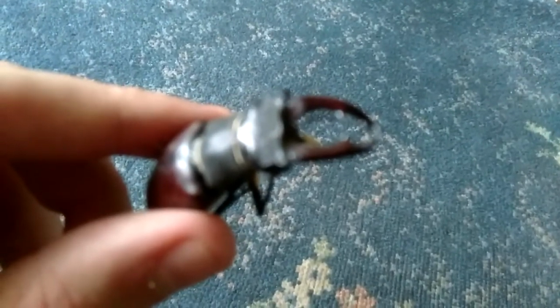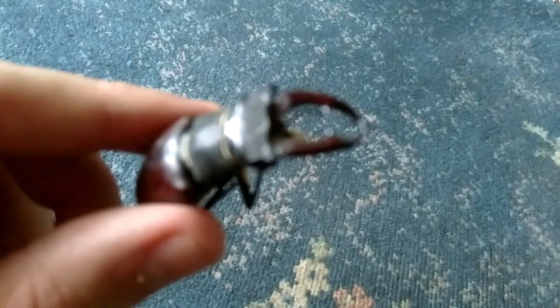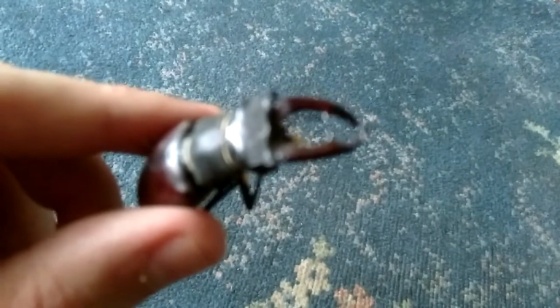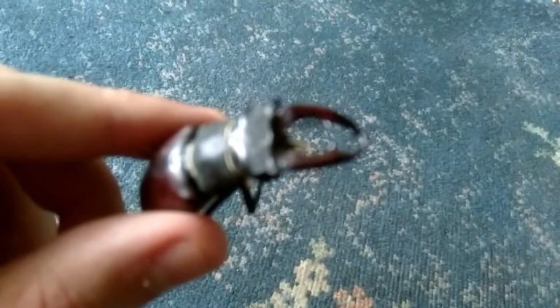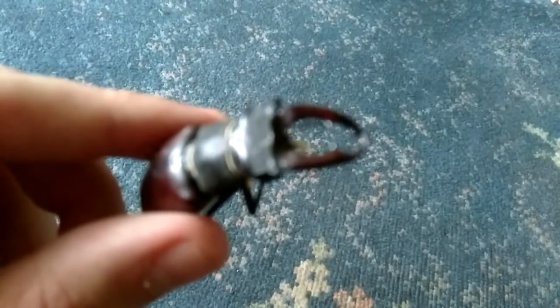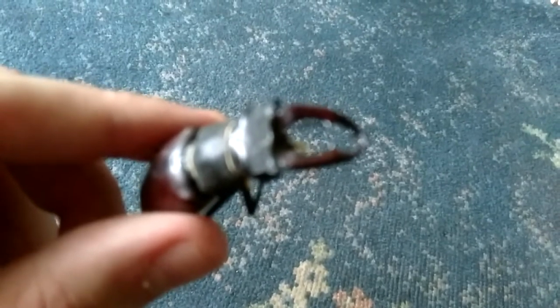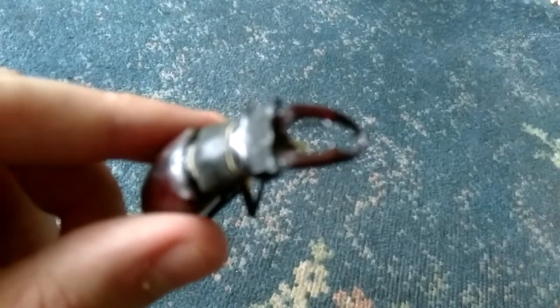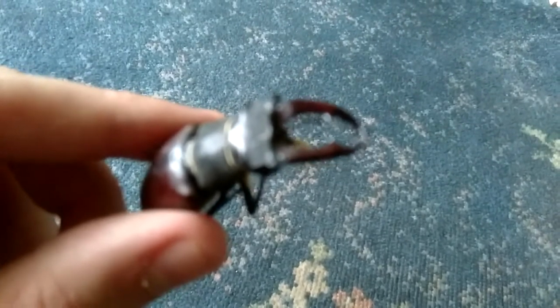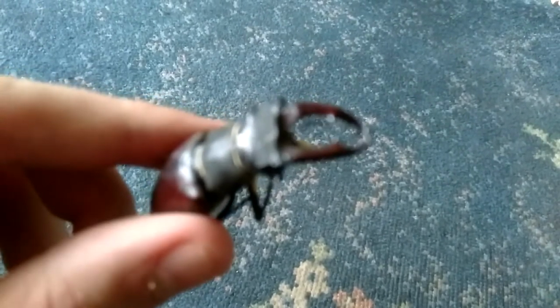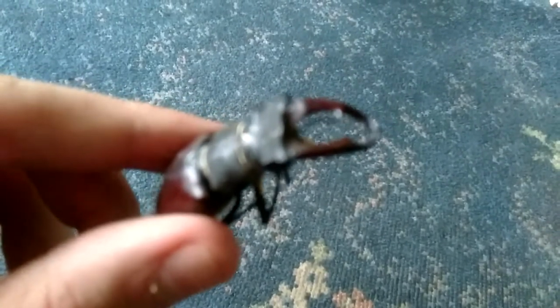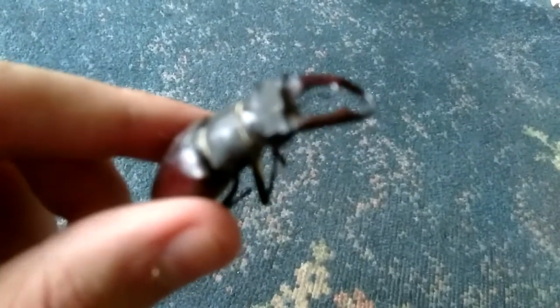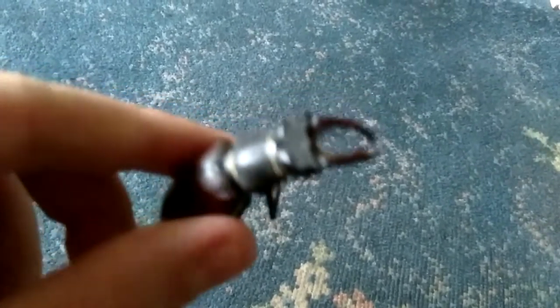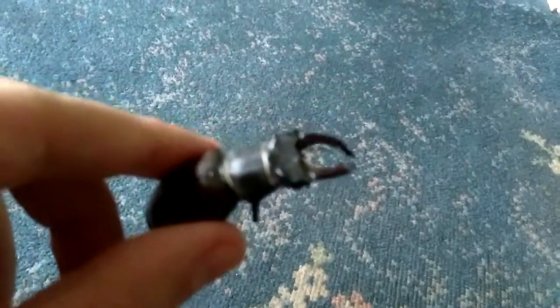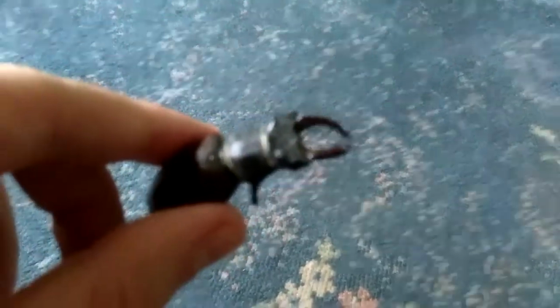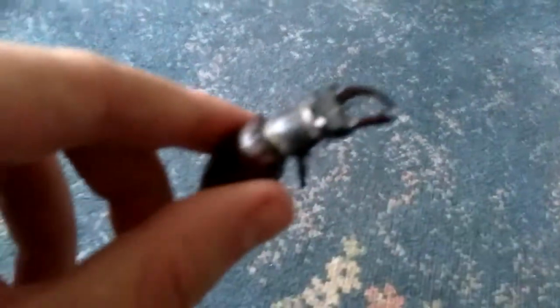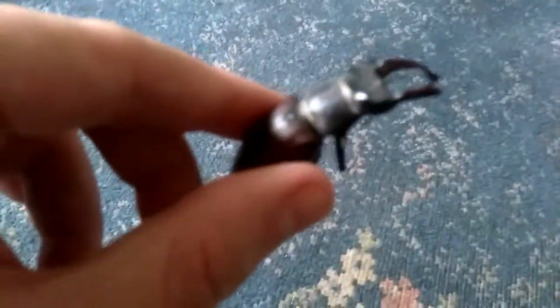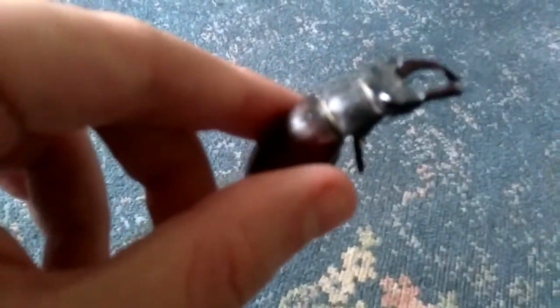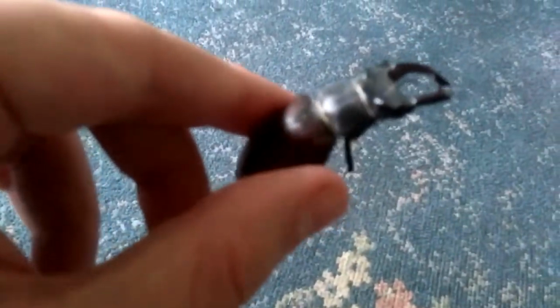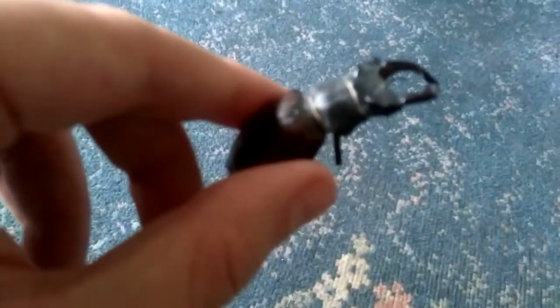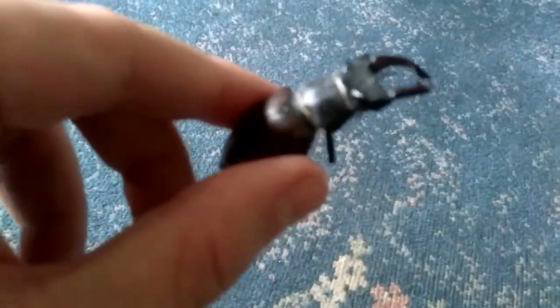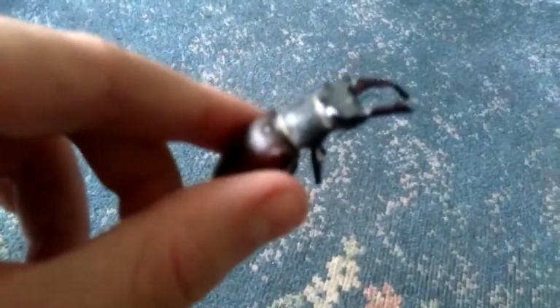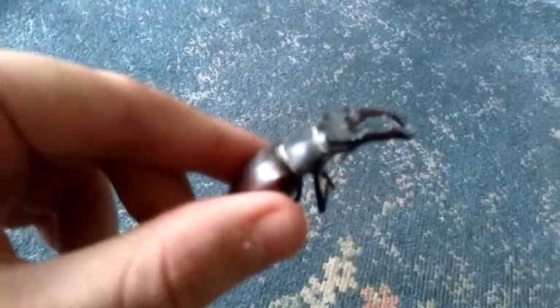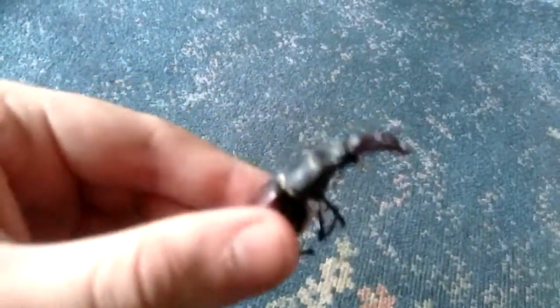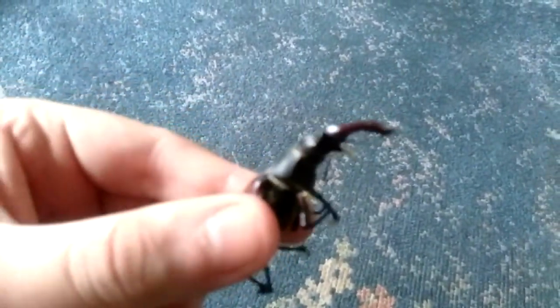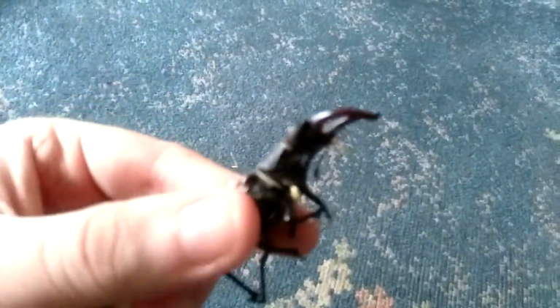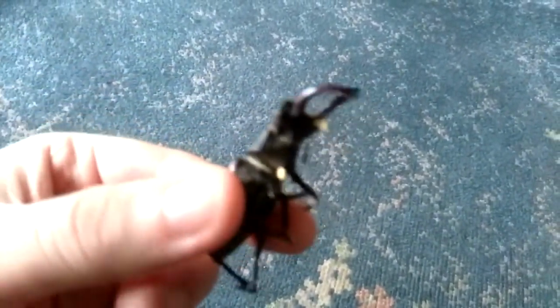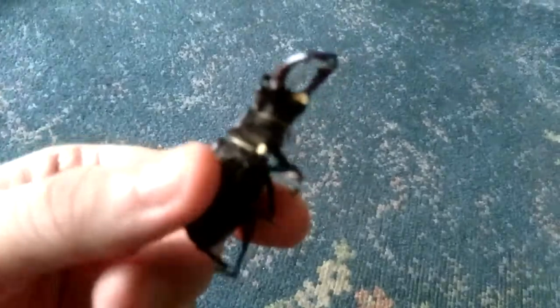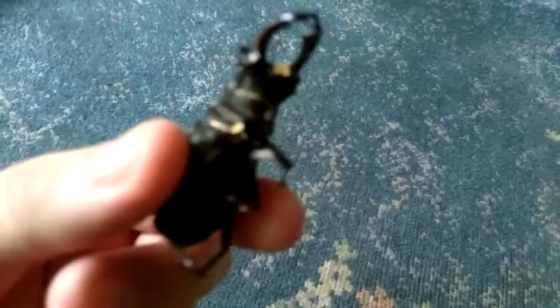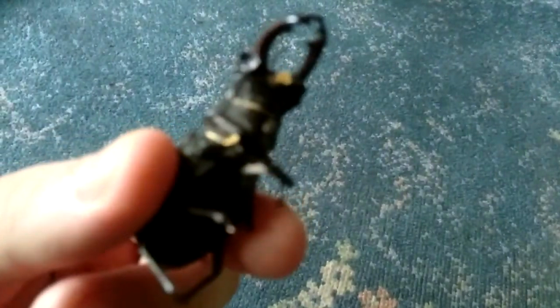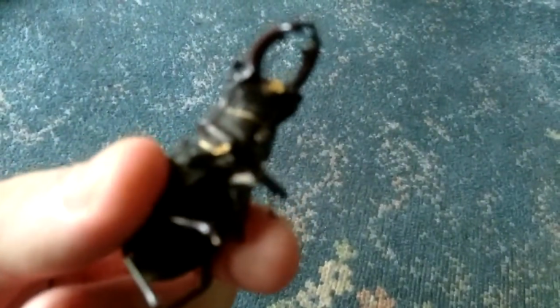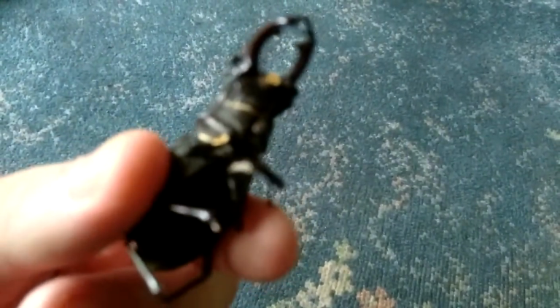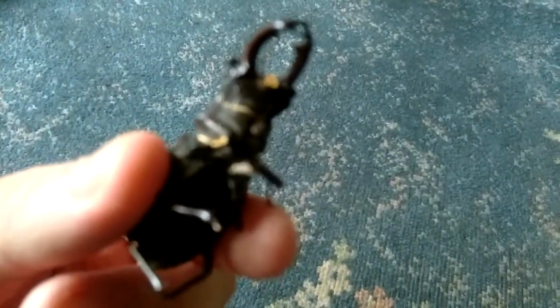Right, well thanks for watching, hope you enjoyed the video. Here it is — a nice, beautiful beetle.